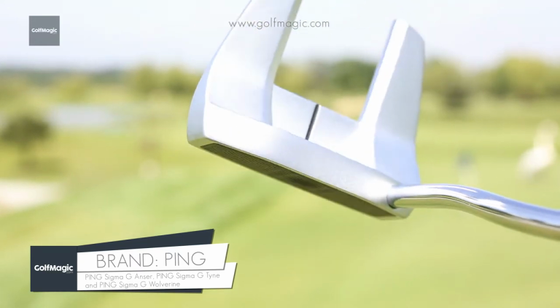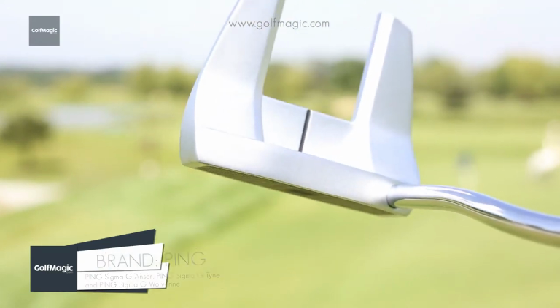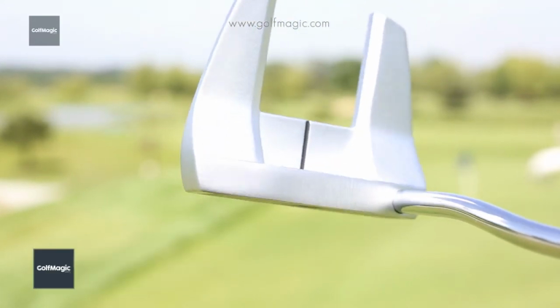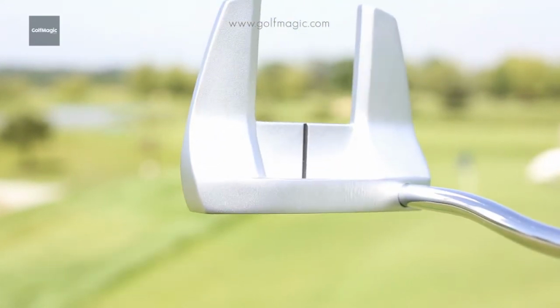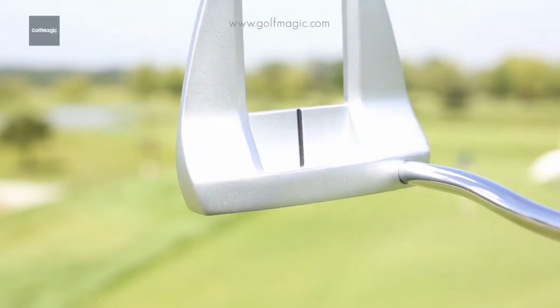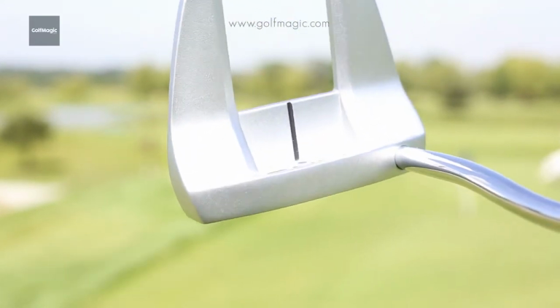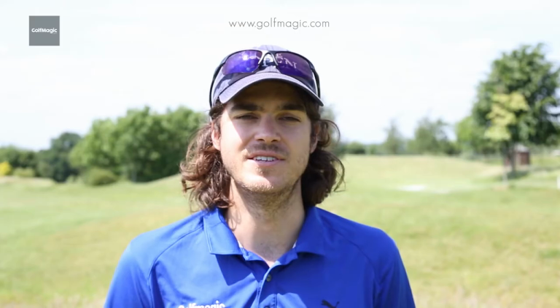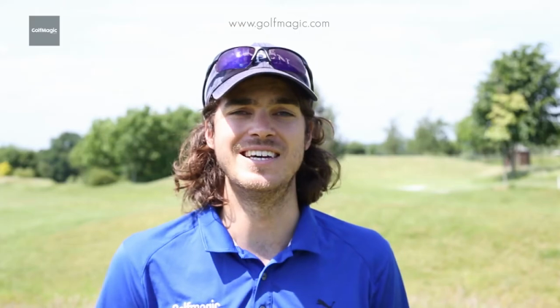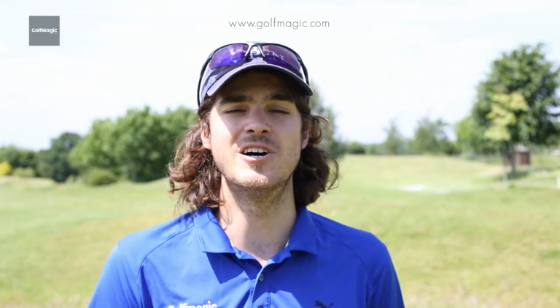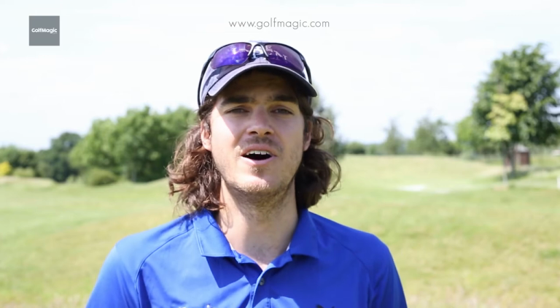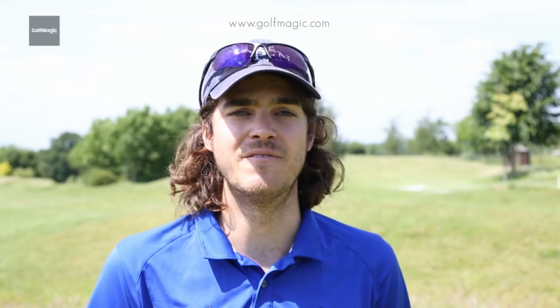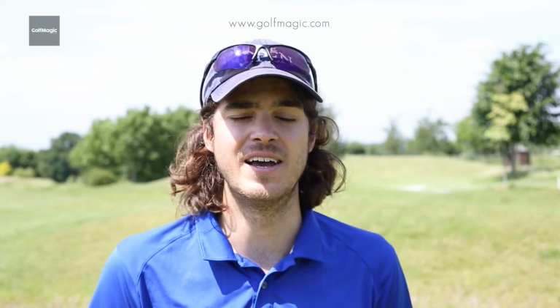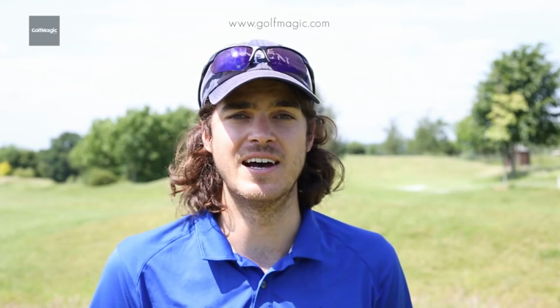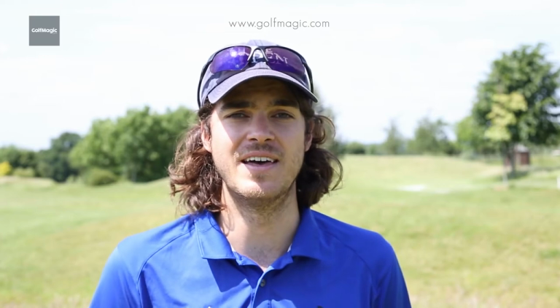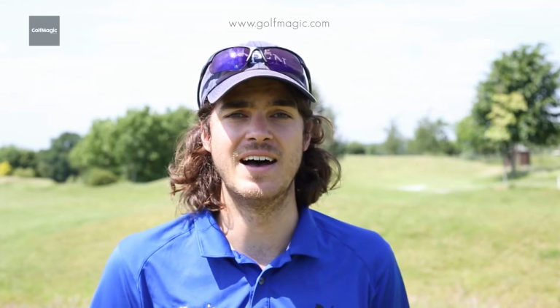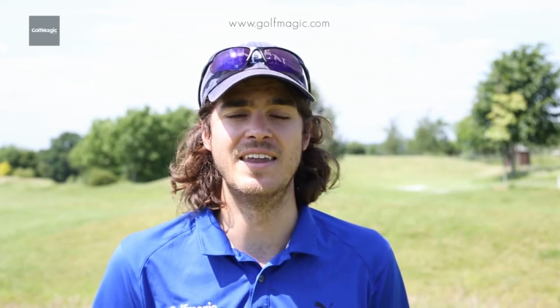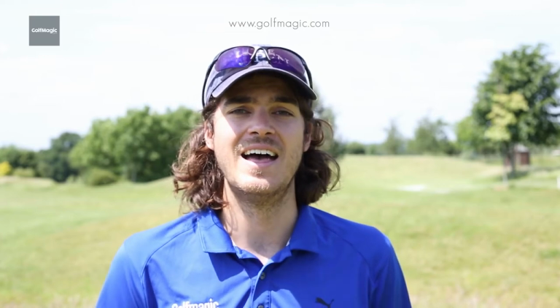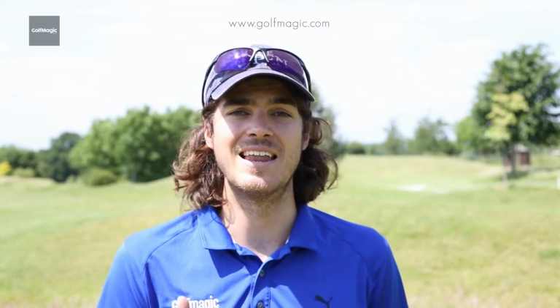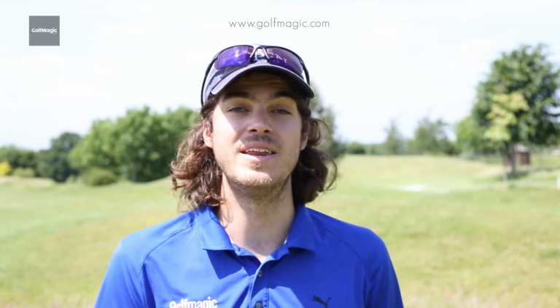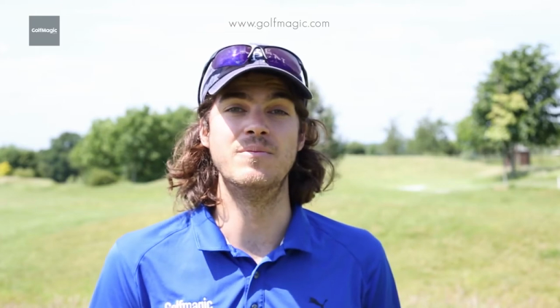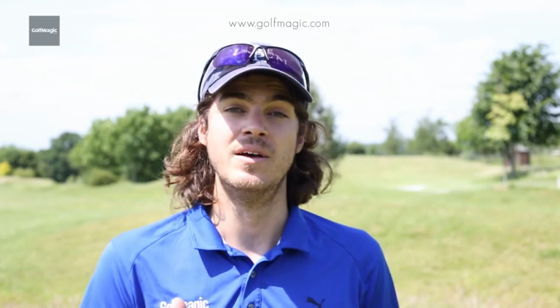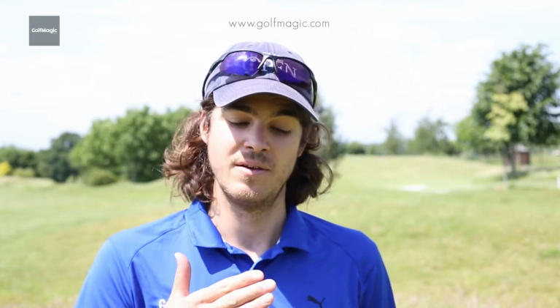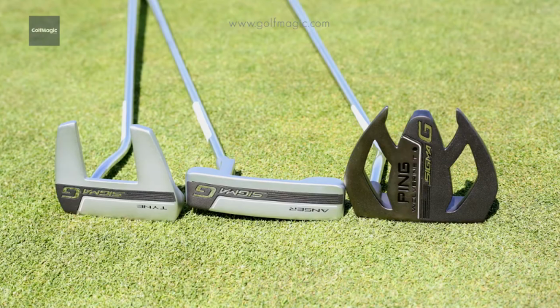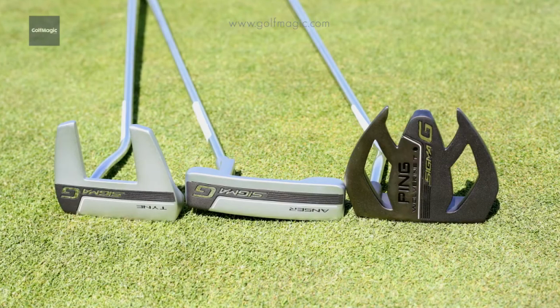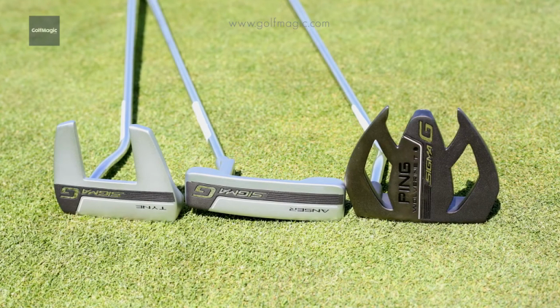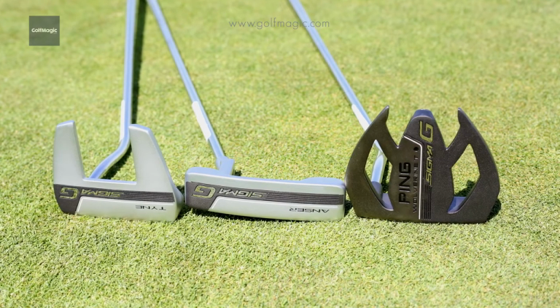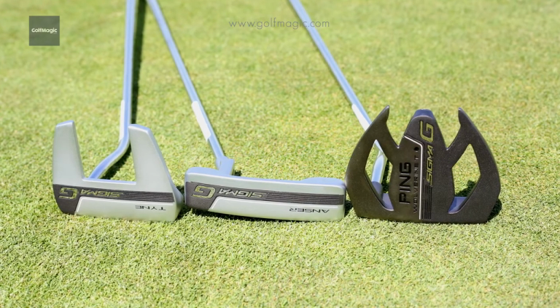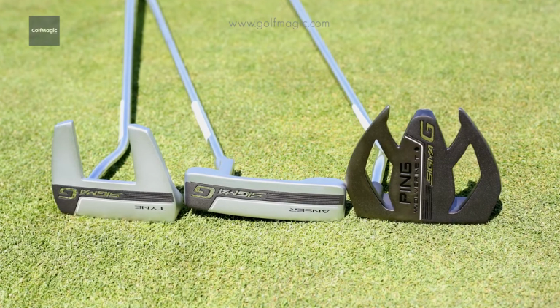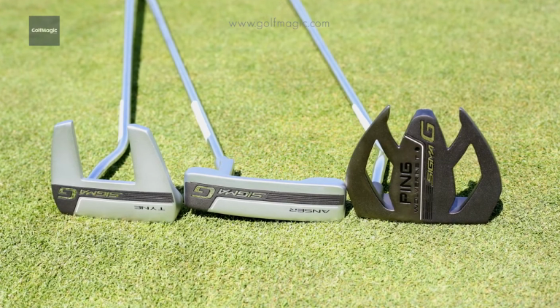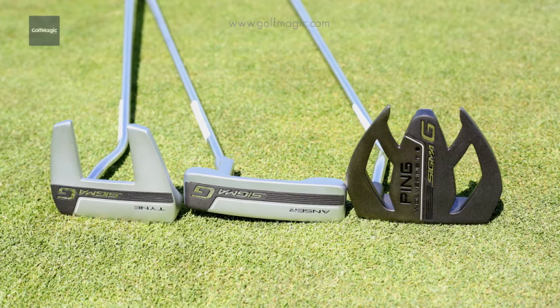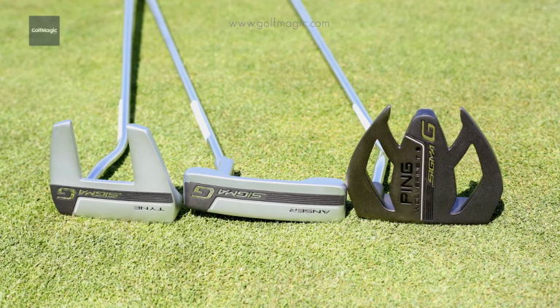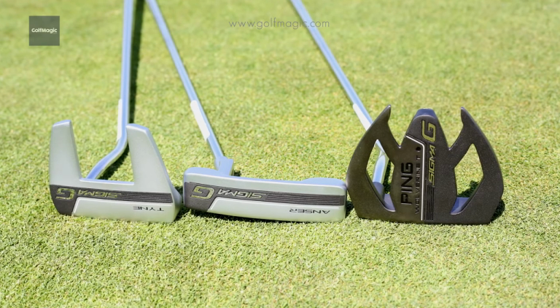The key piece of tech in these putters is an insert behind the face, and then an aluminium faceplate which is milled is put on top of this.